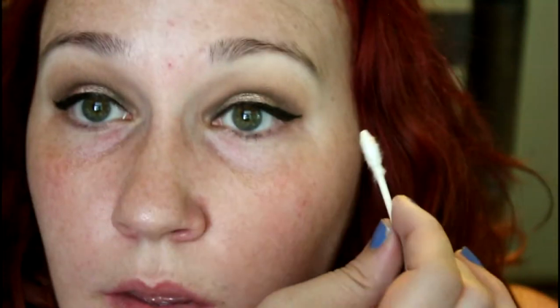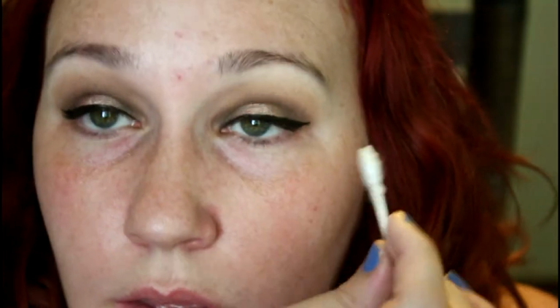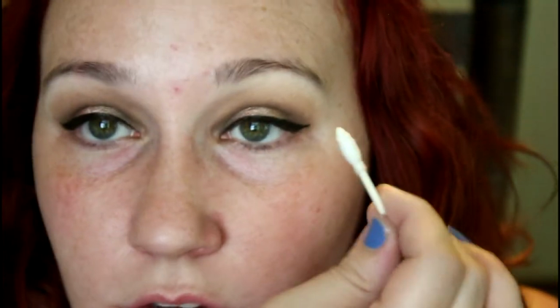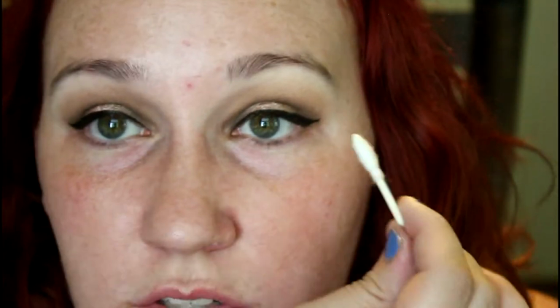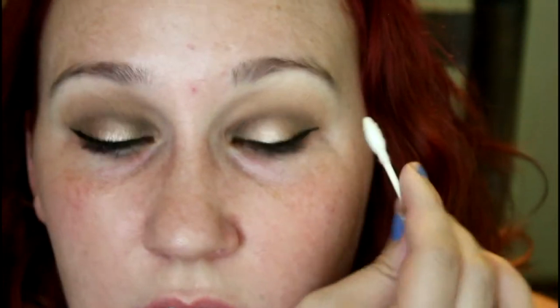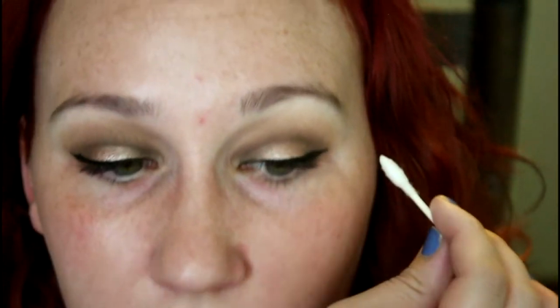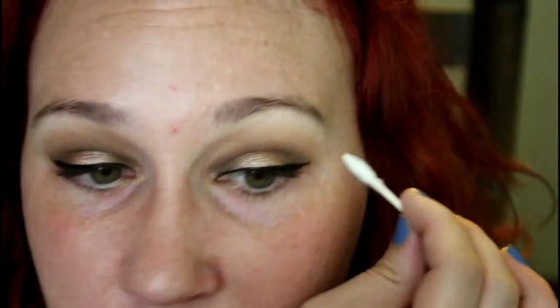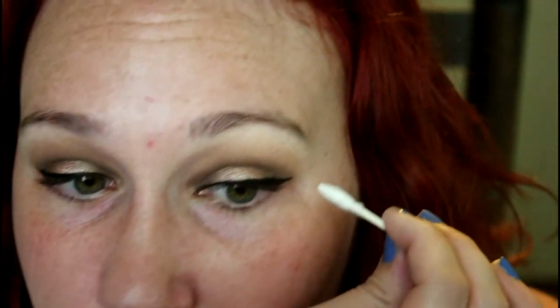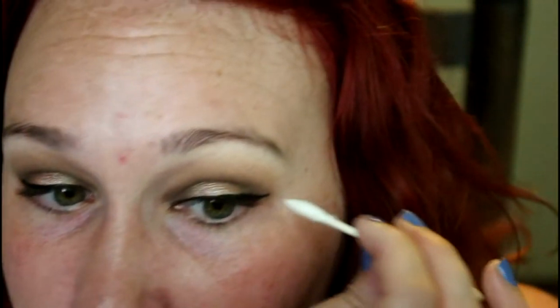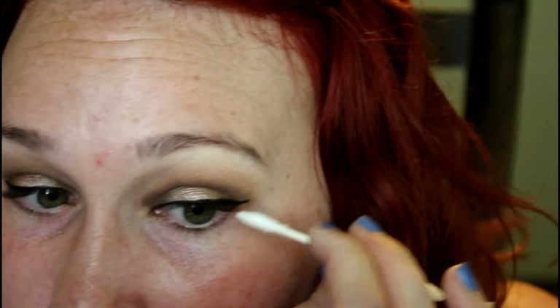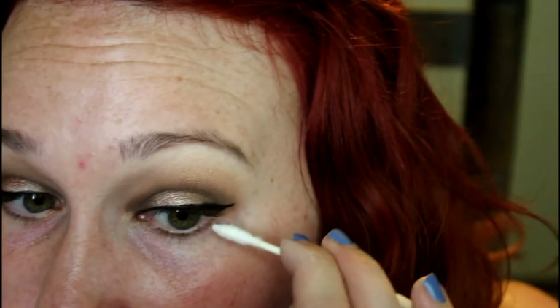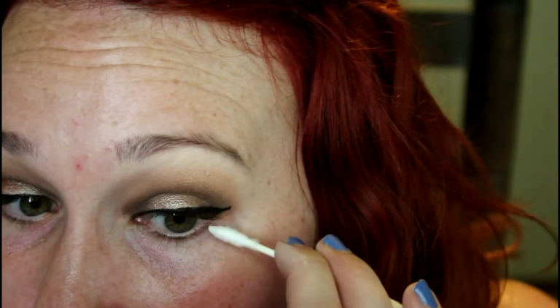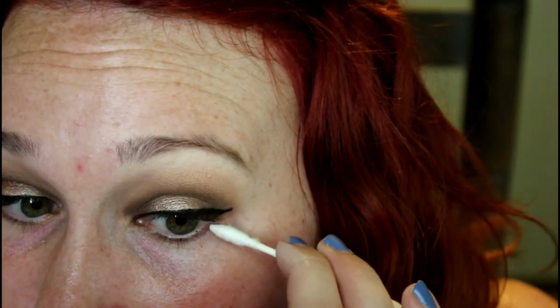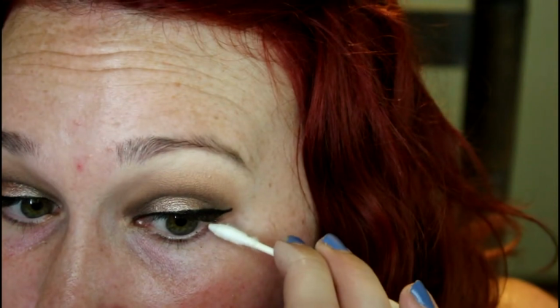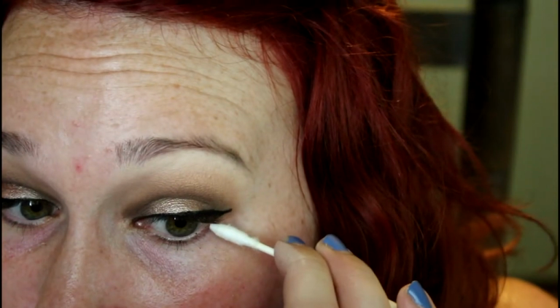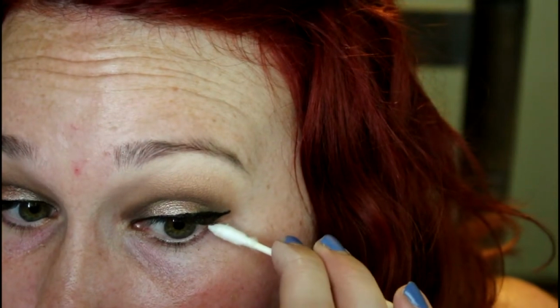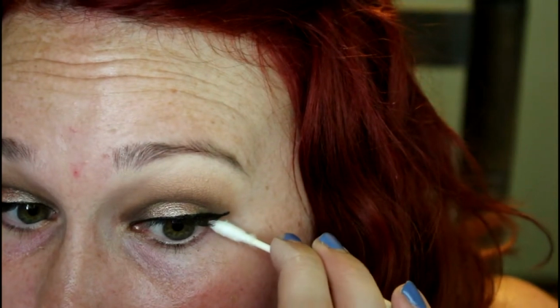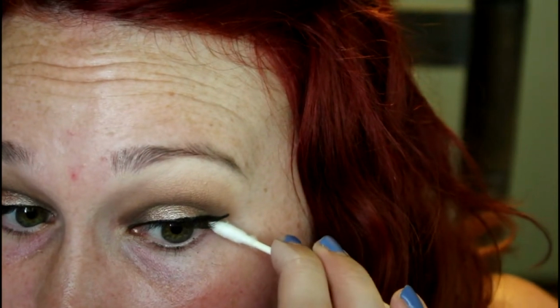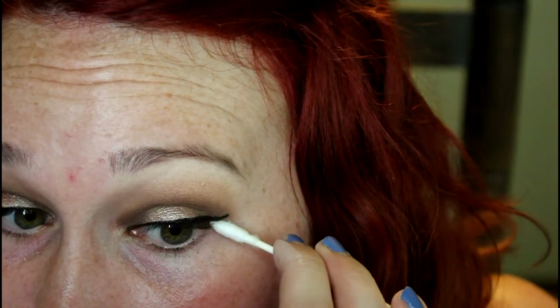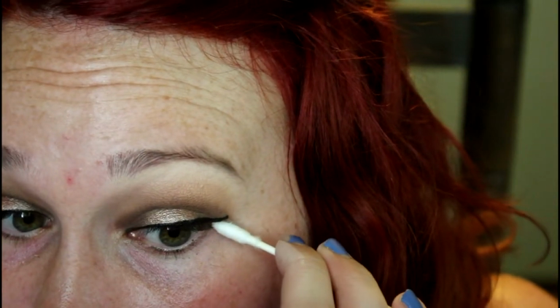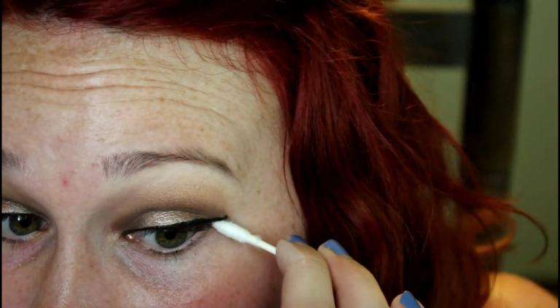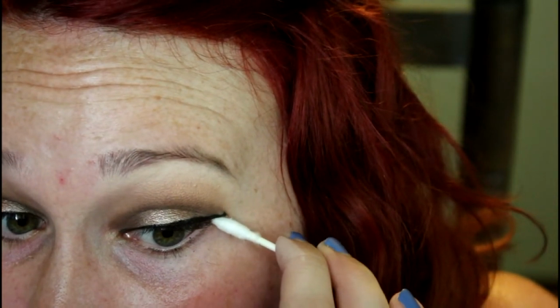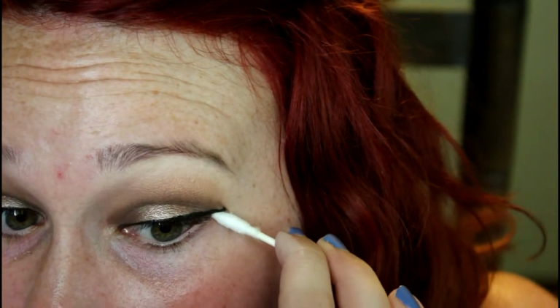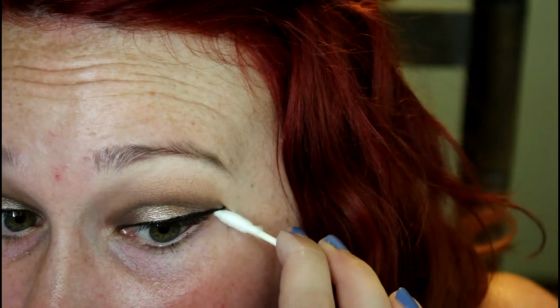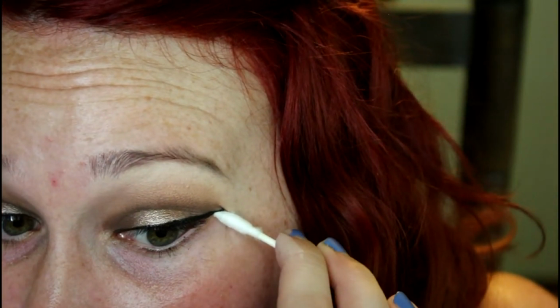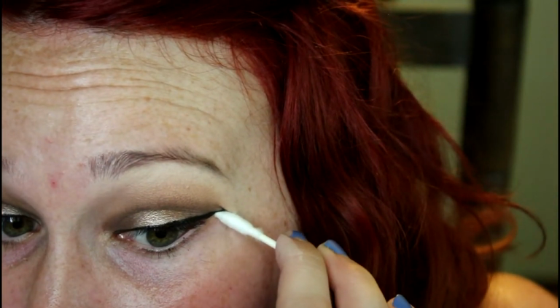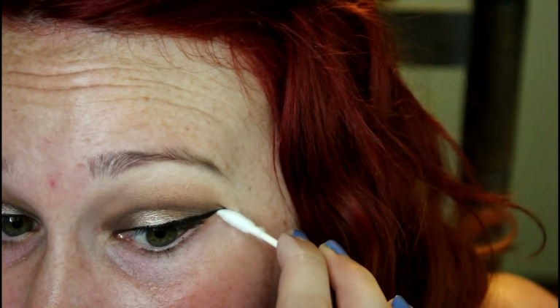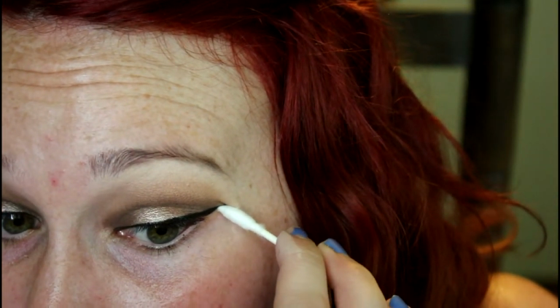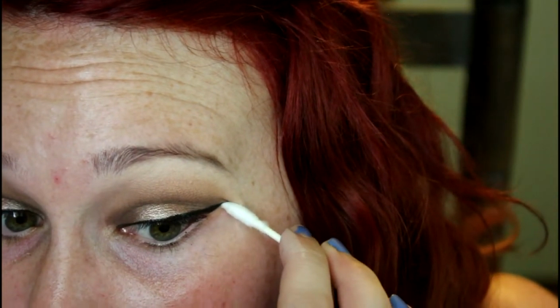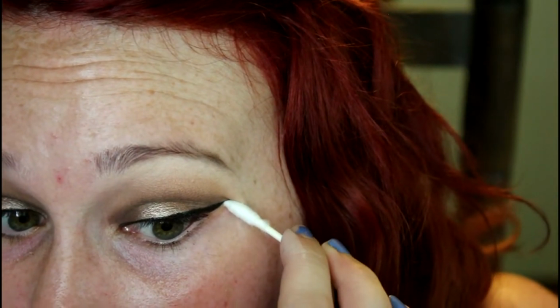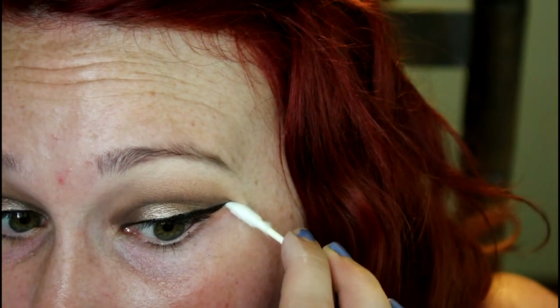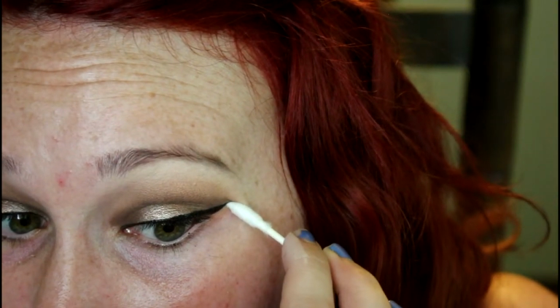Just take the edge of the Q-tip and sharpen up your lines.